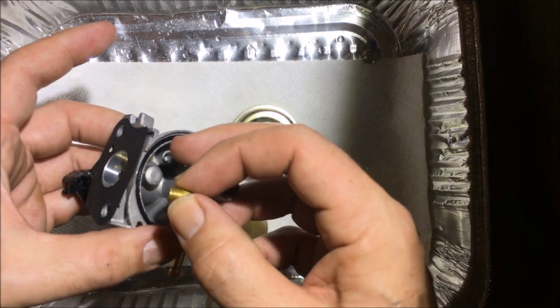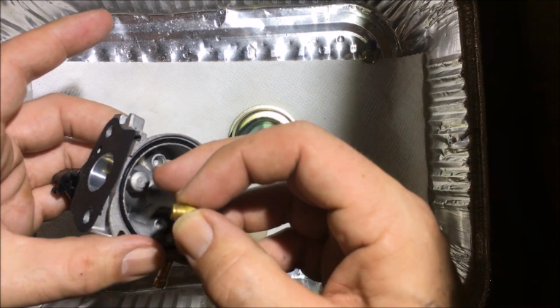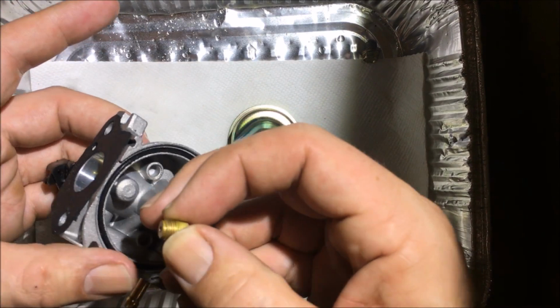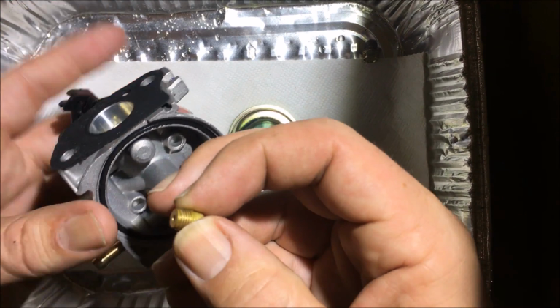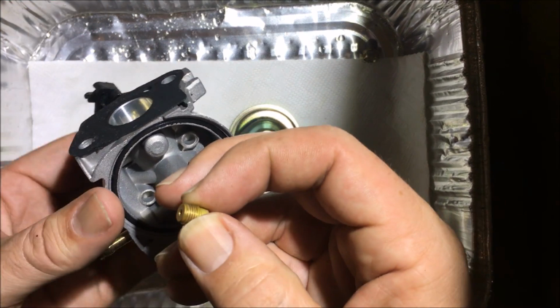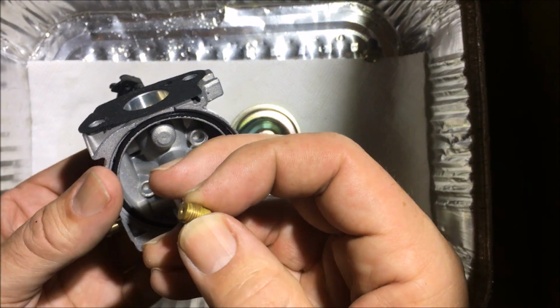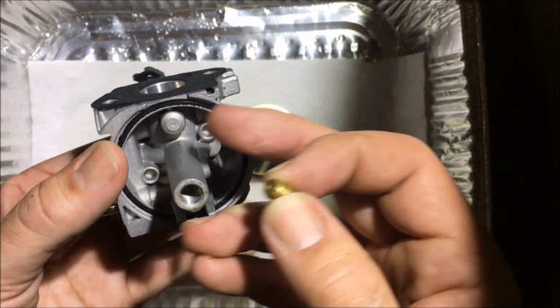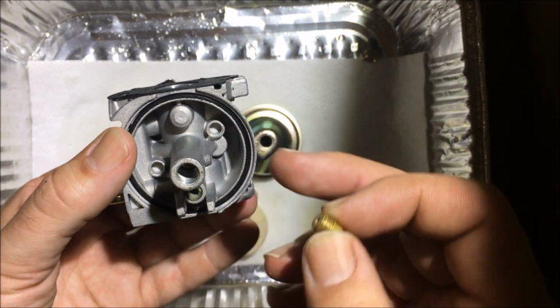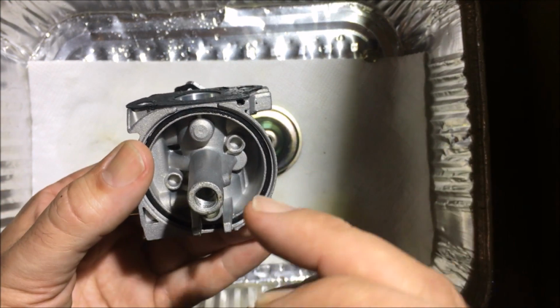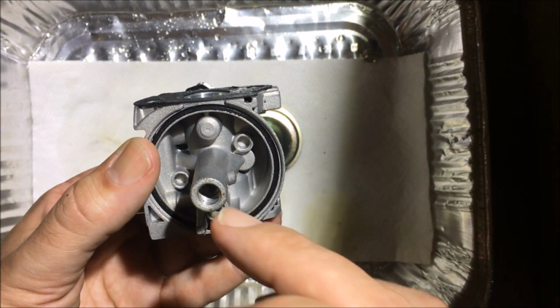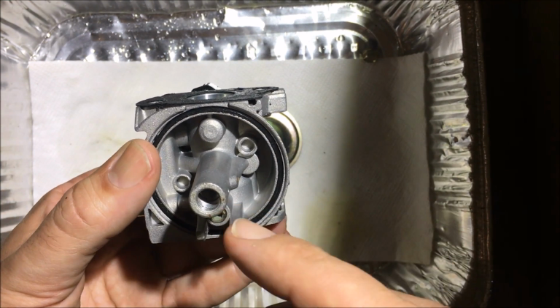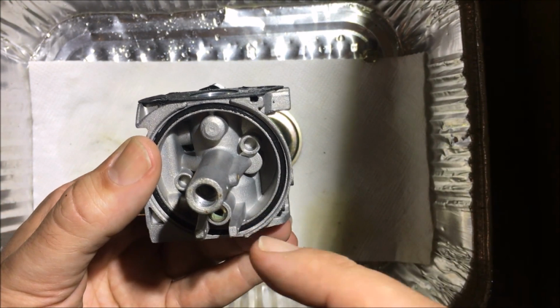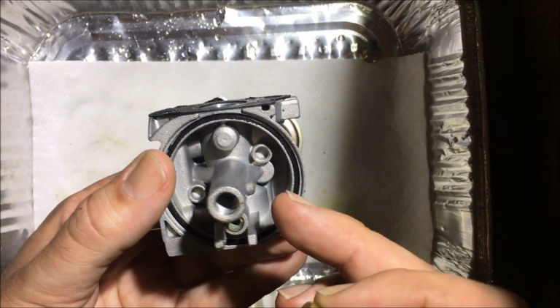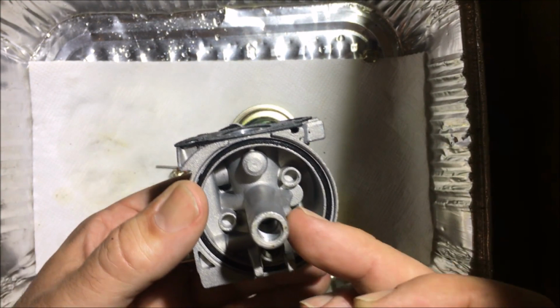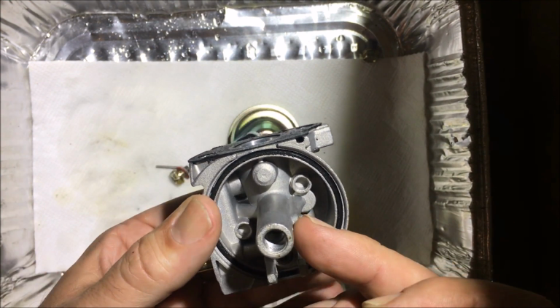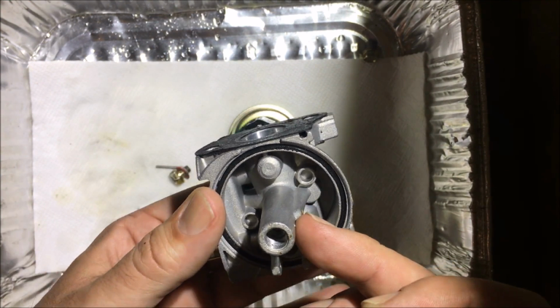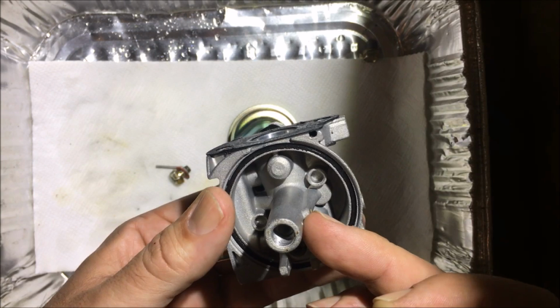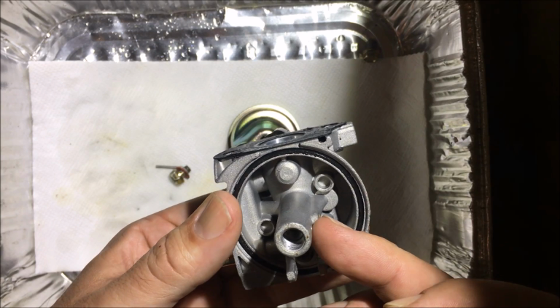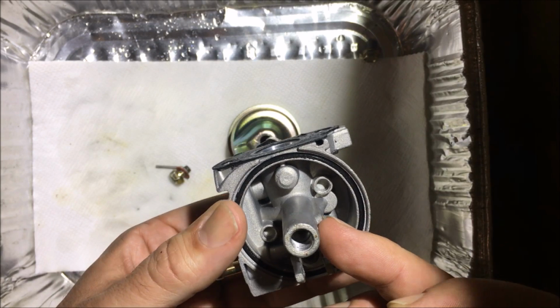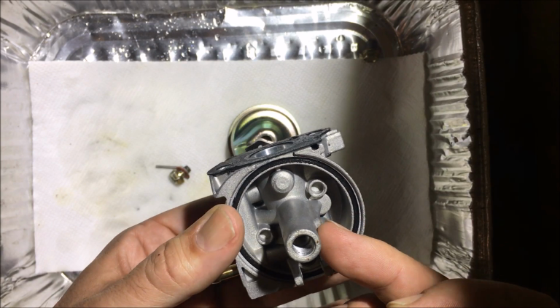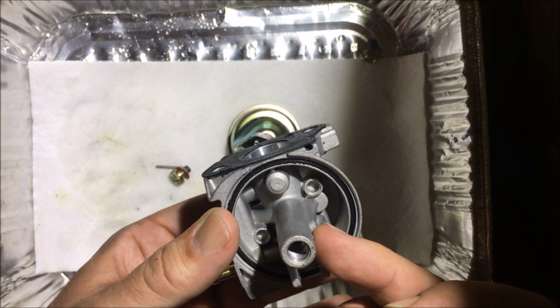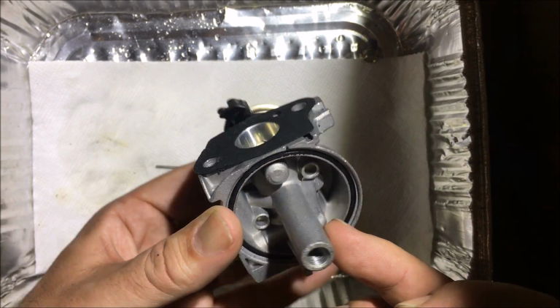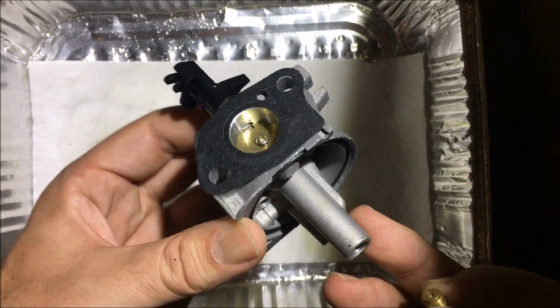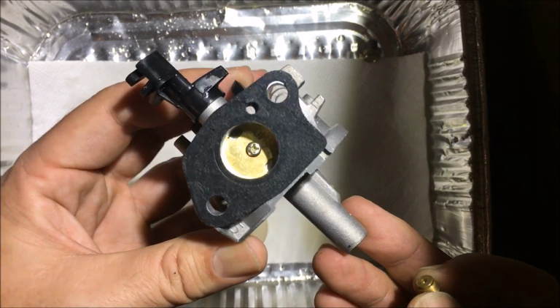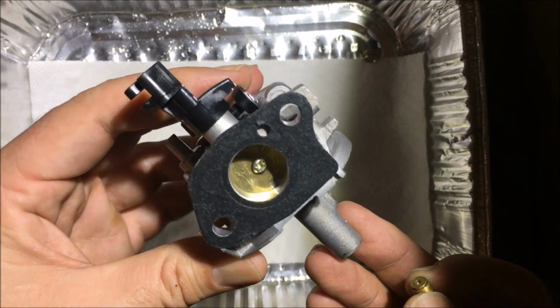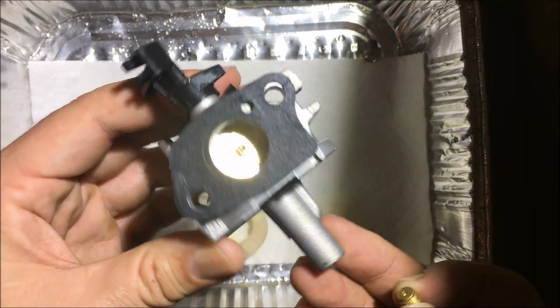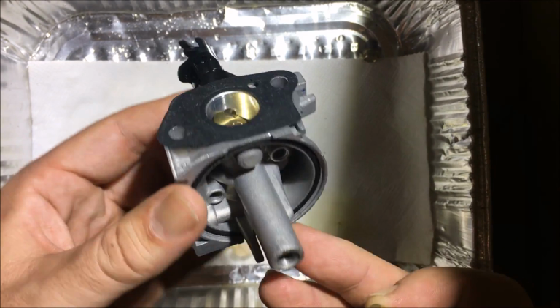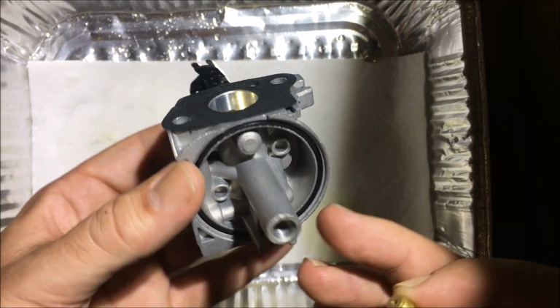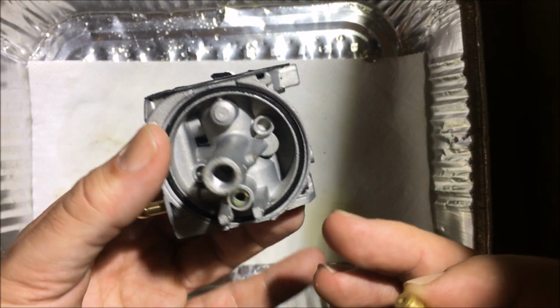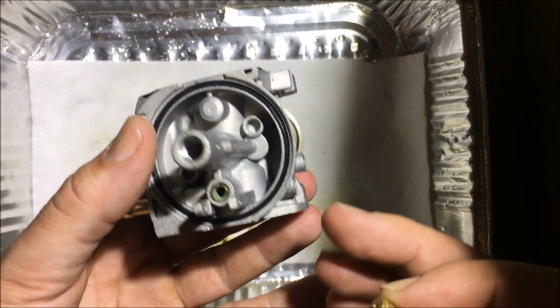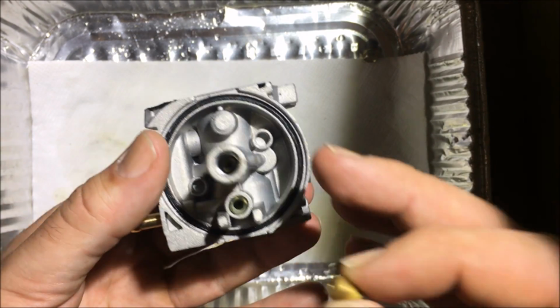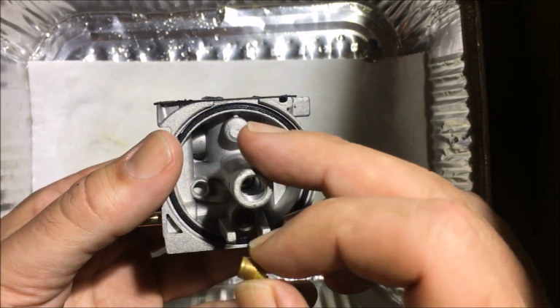I did not actually pull out the emulsion tube — I don't think this one comes out.